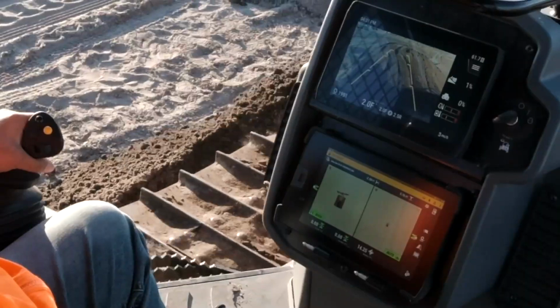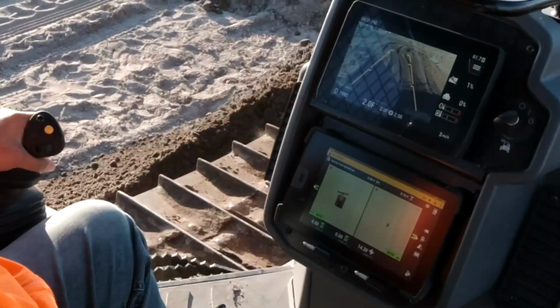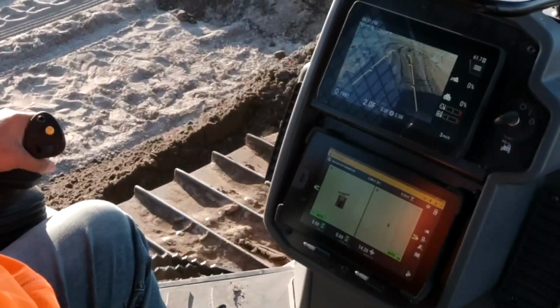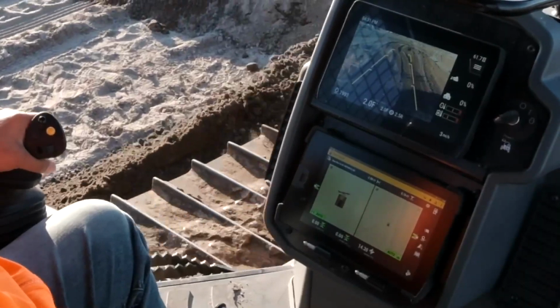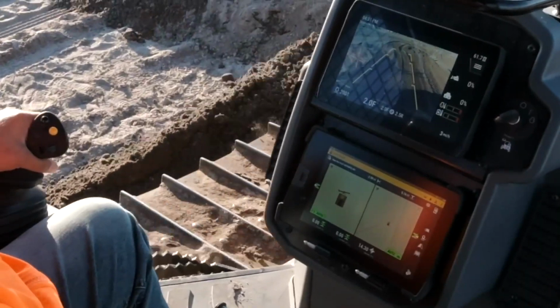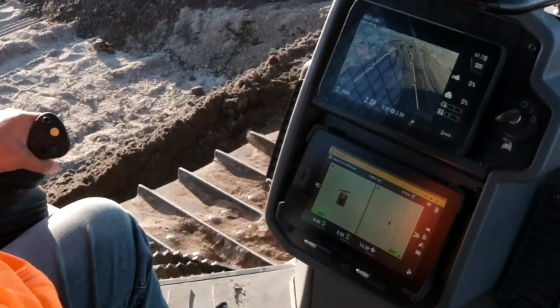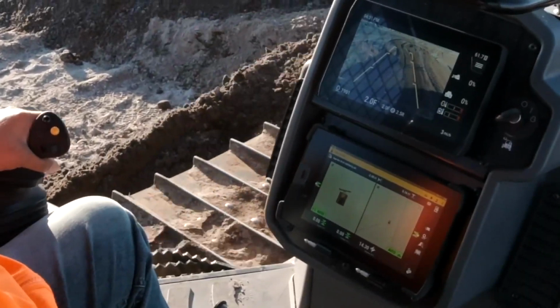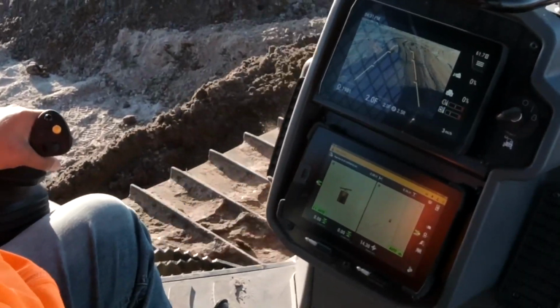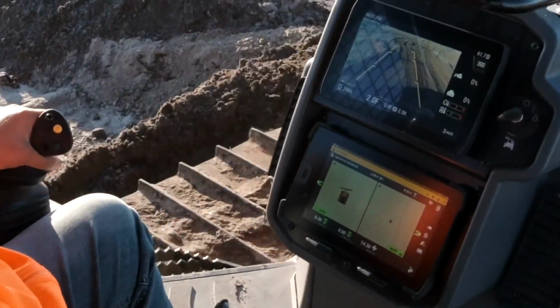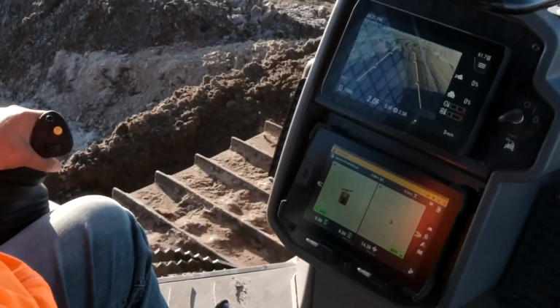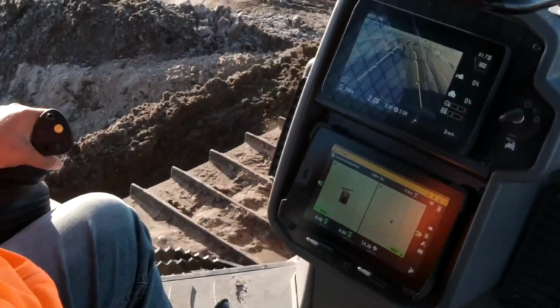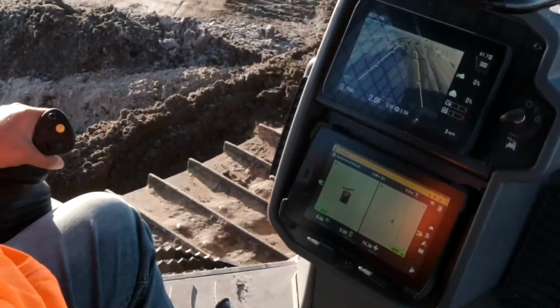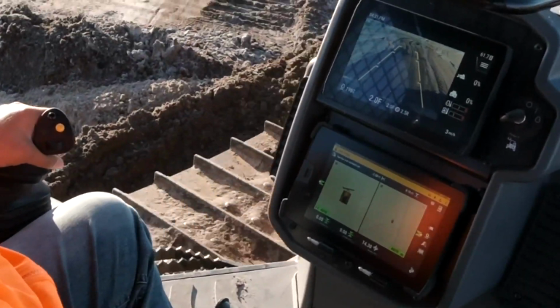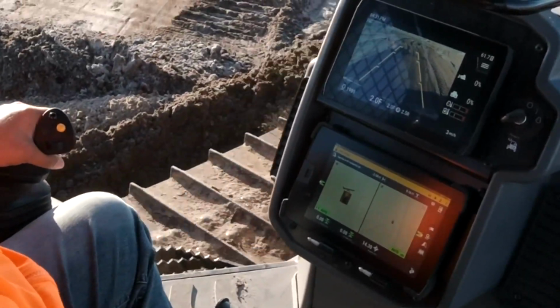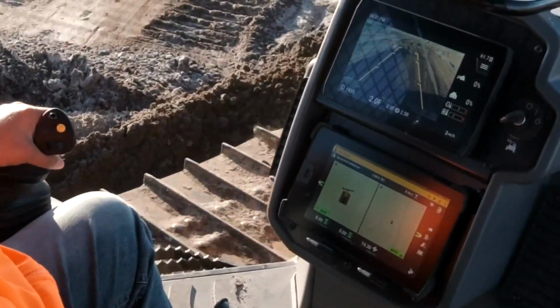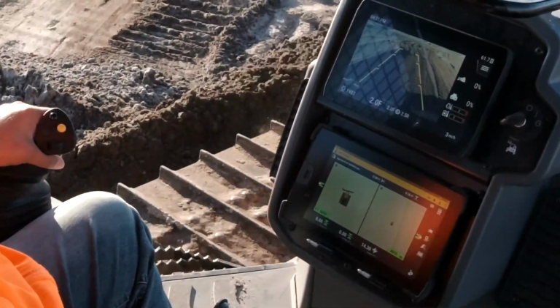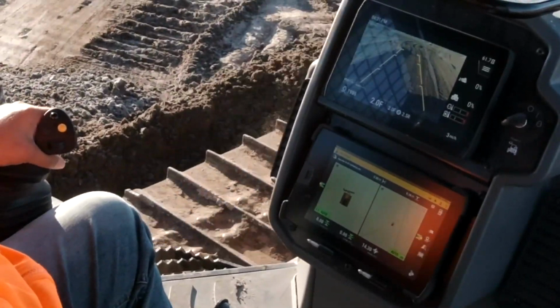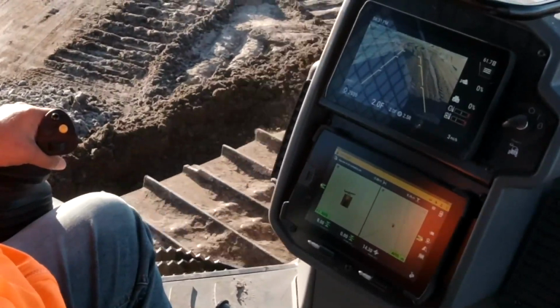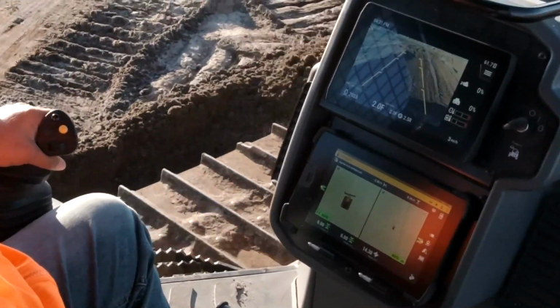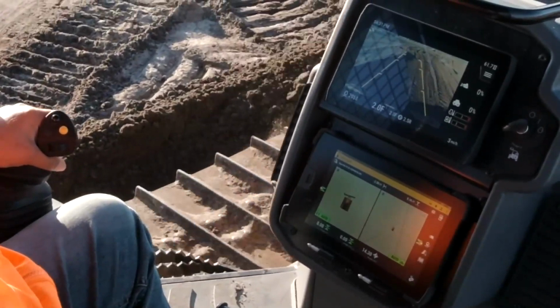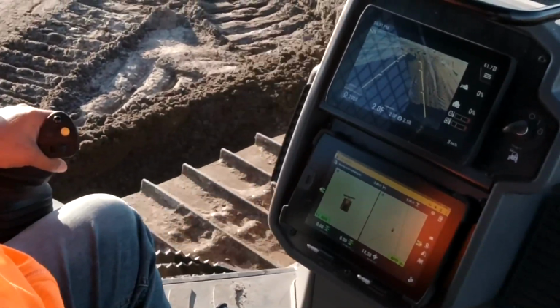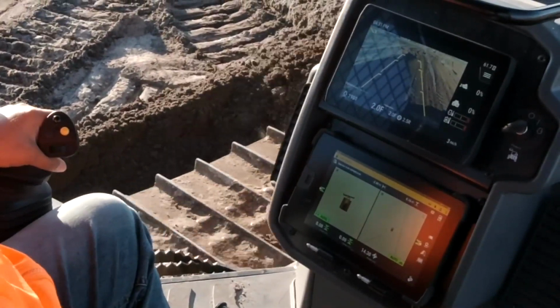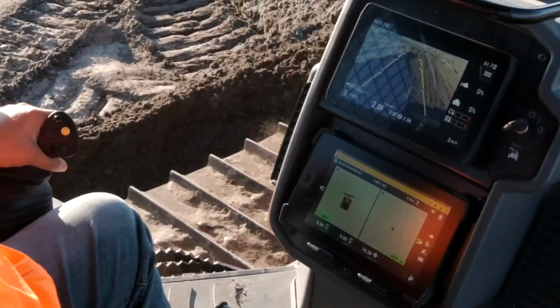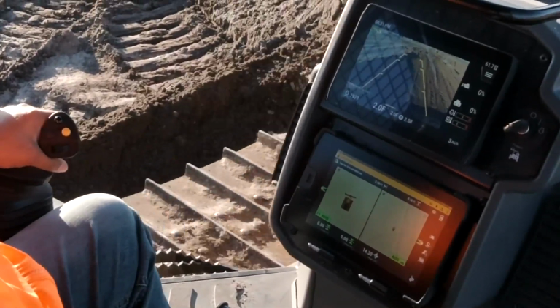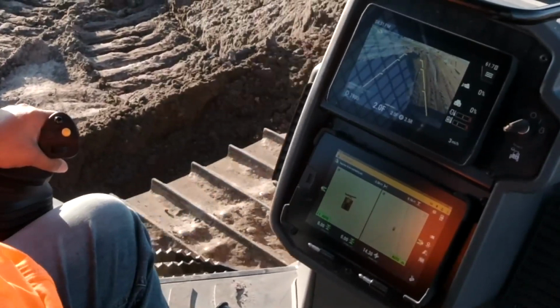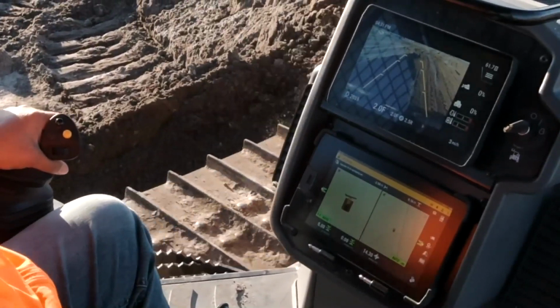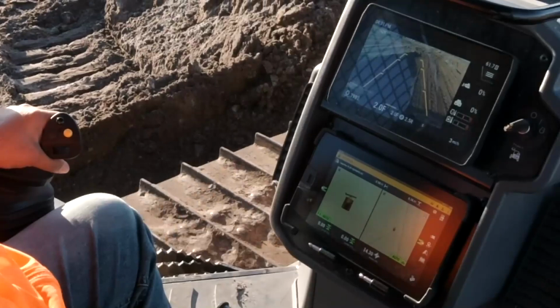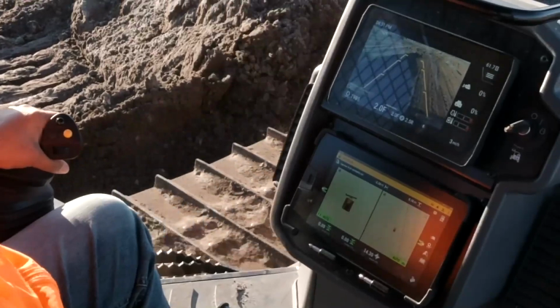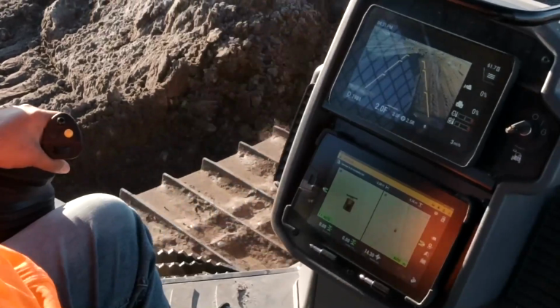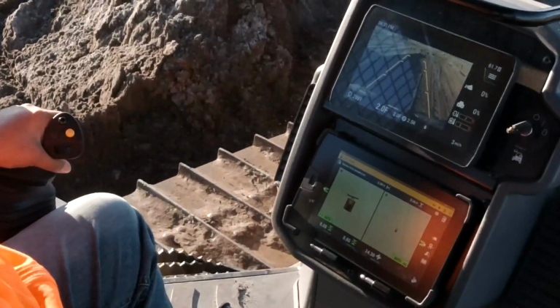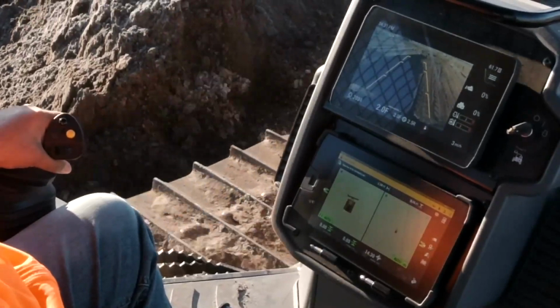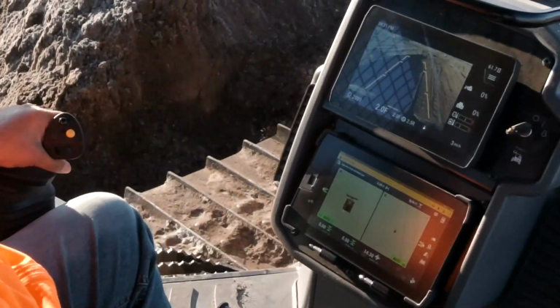On all CAT Dozers today, we provide this information in the dash of the machine as standard equipment.